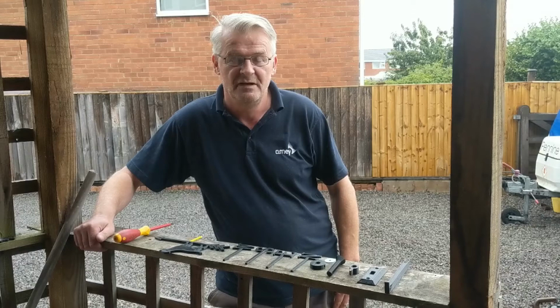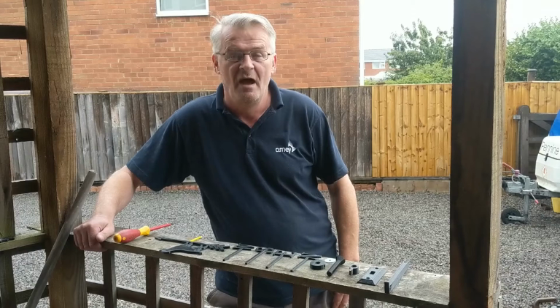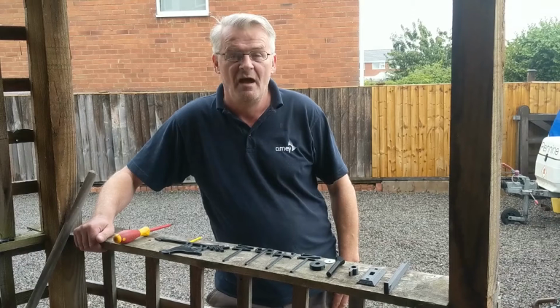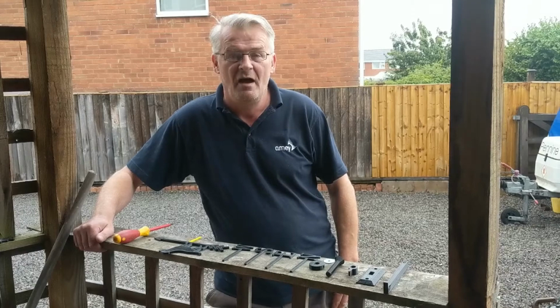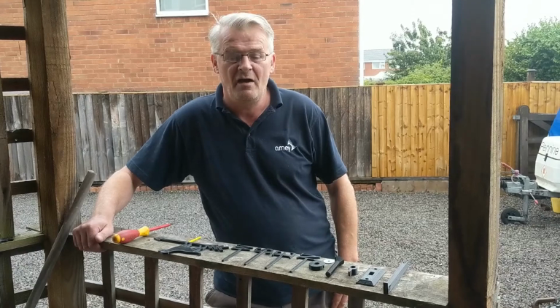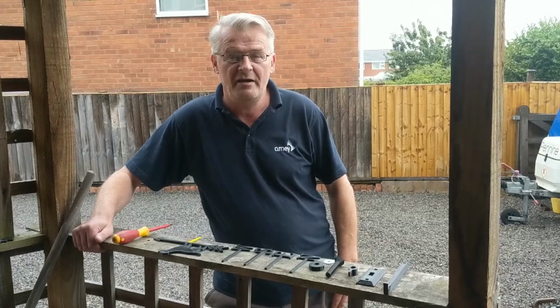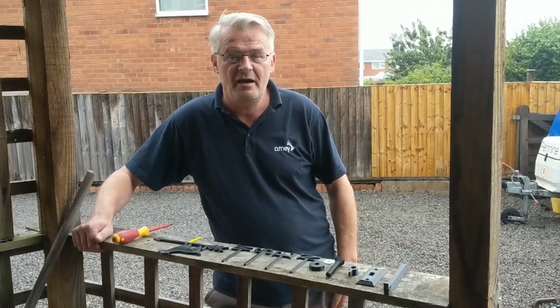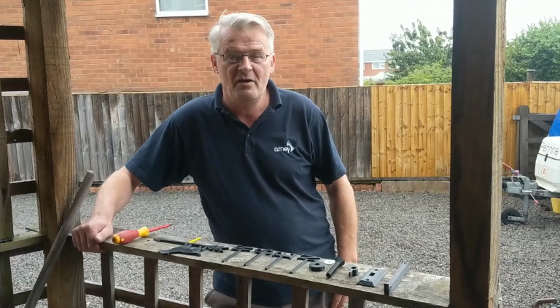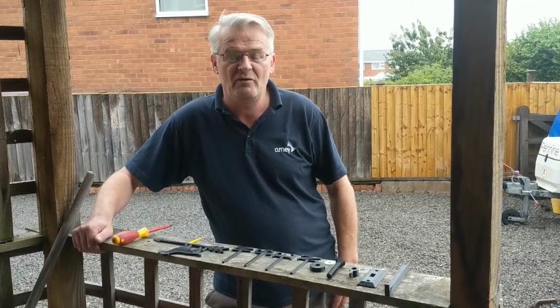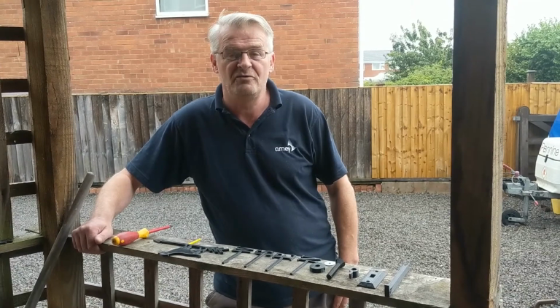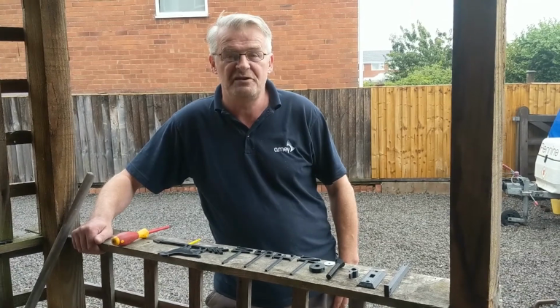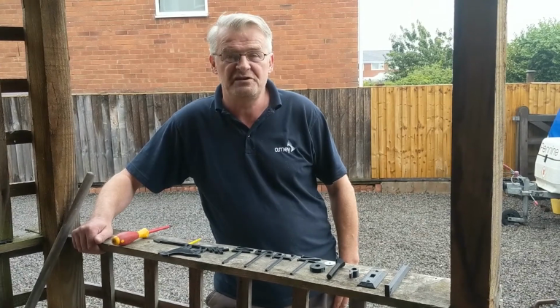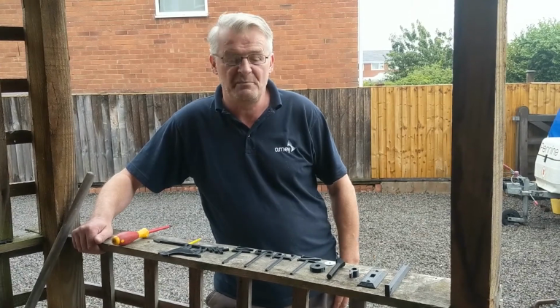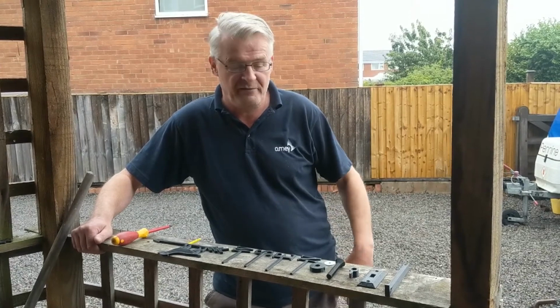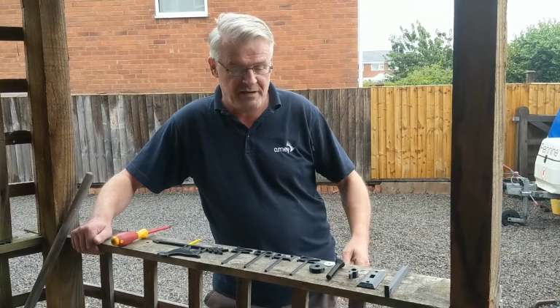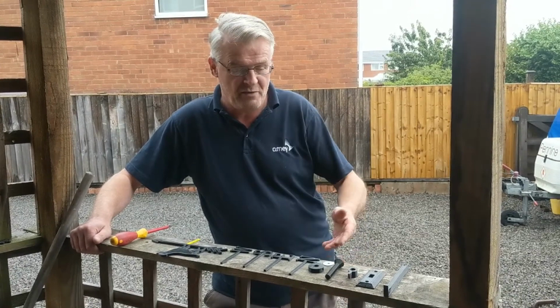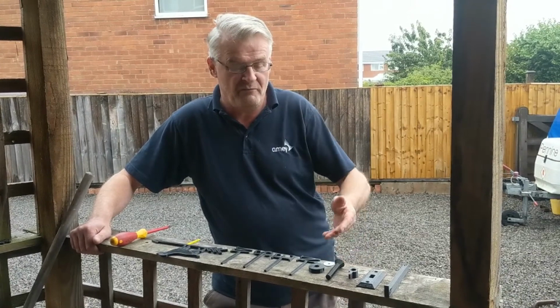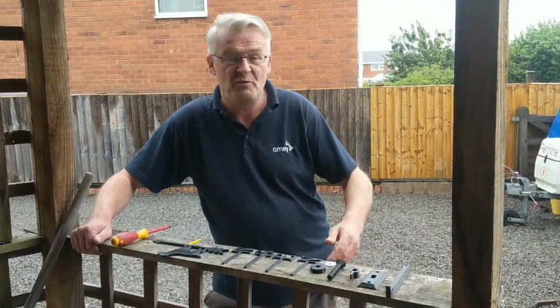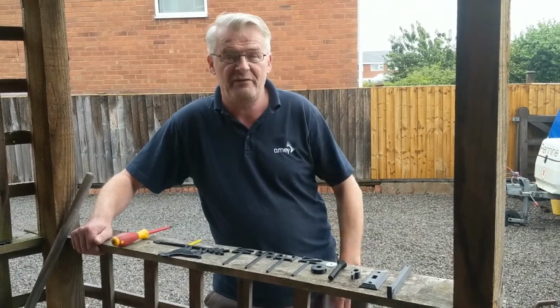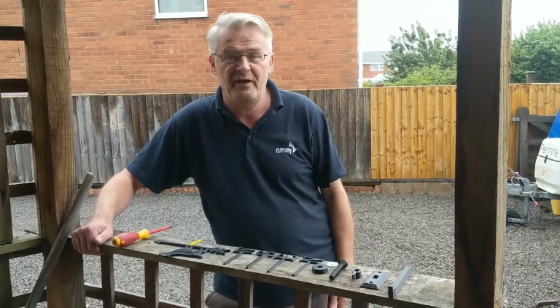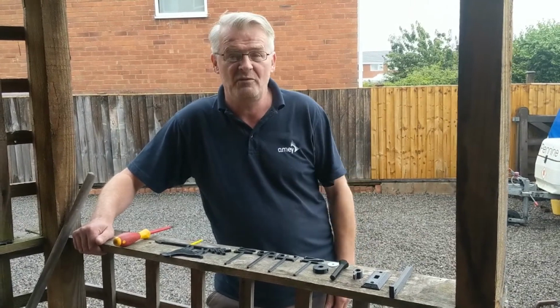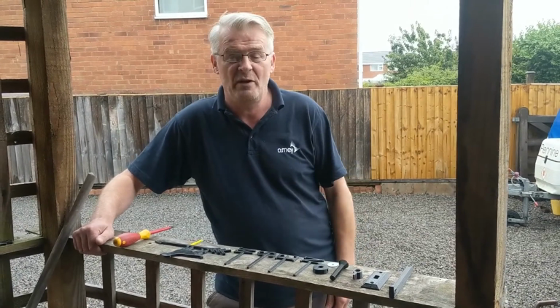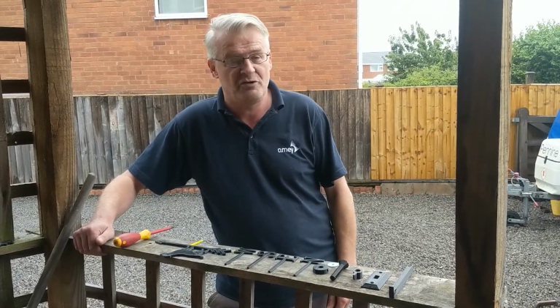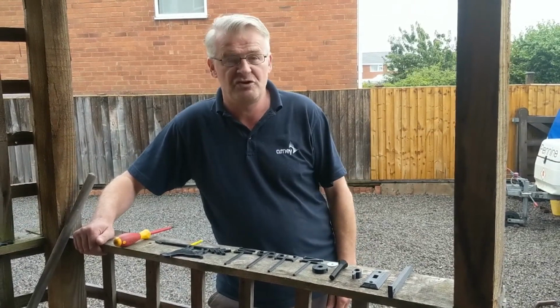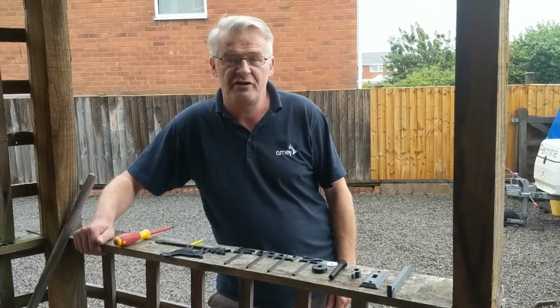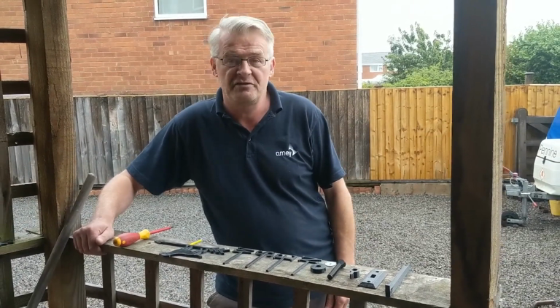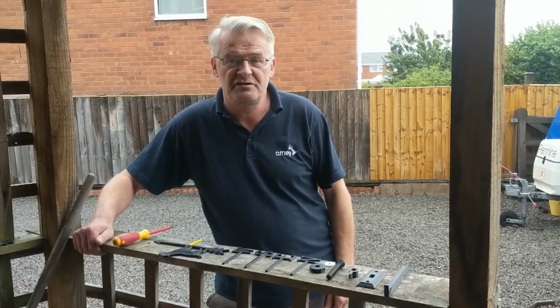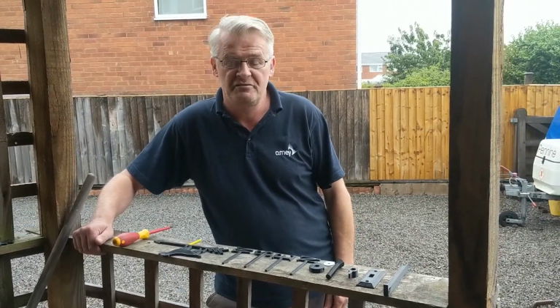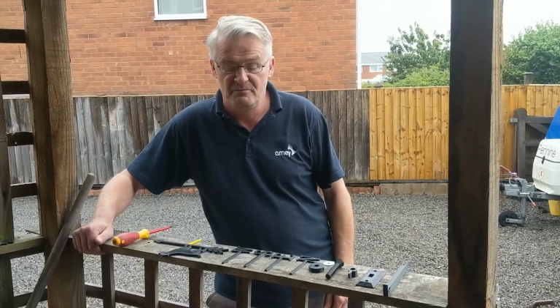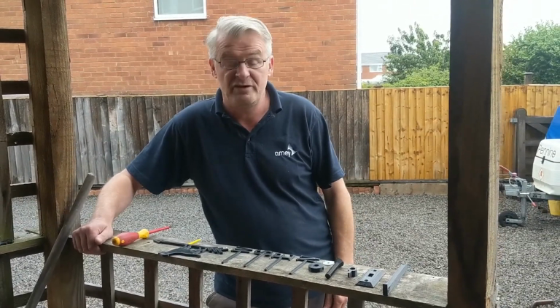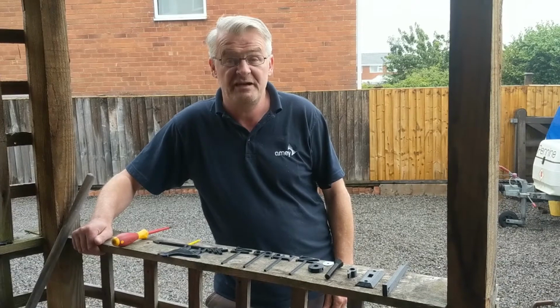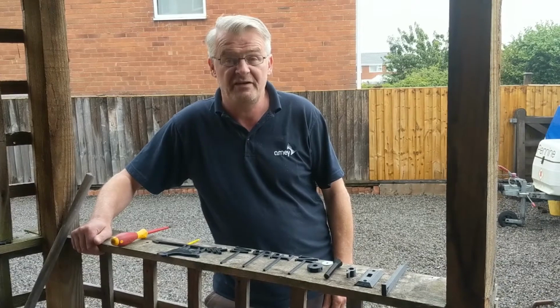Hi, welcome to the assembly video of the weather vane, where we're going to show you how to put it together.